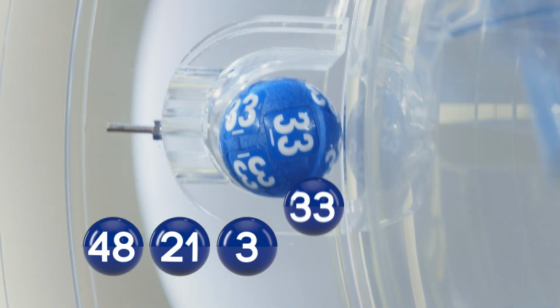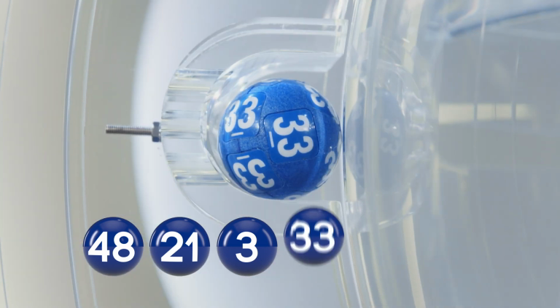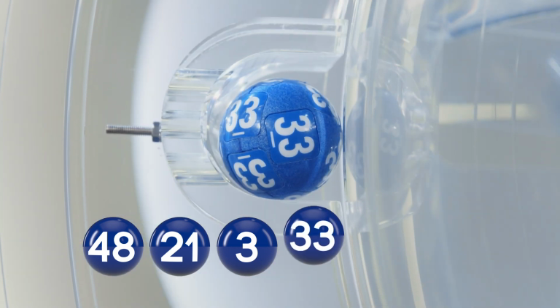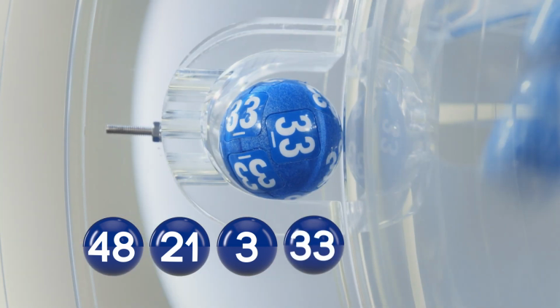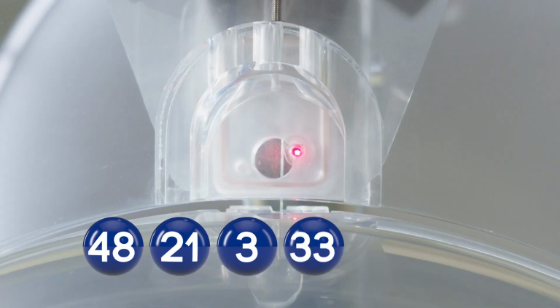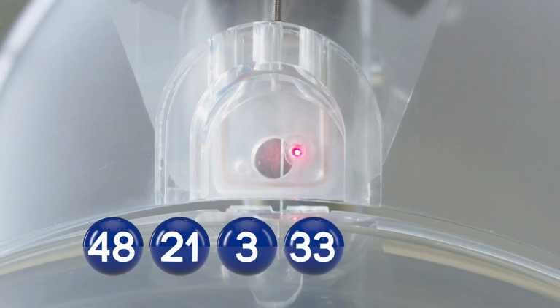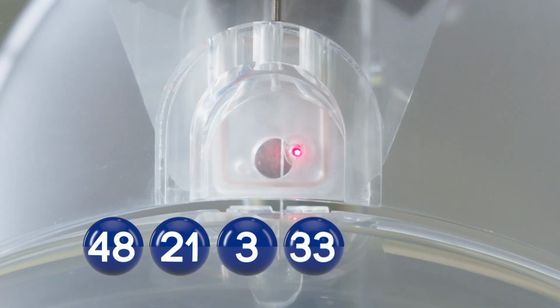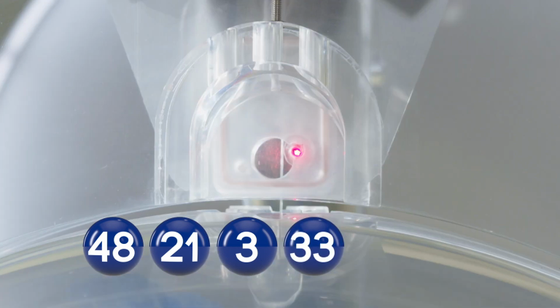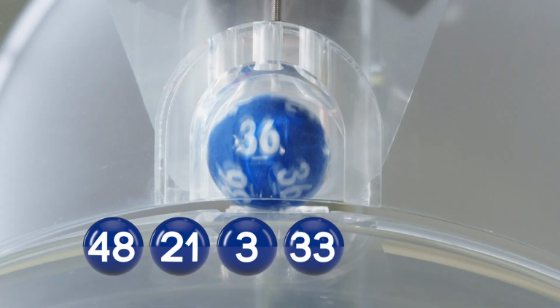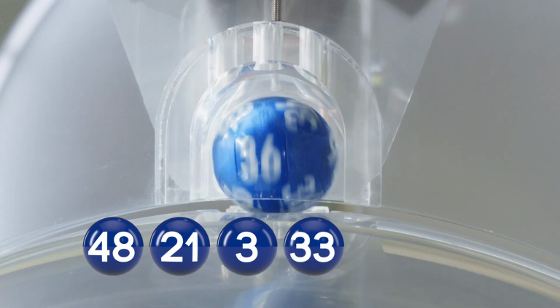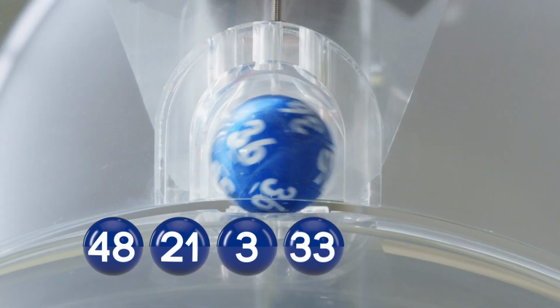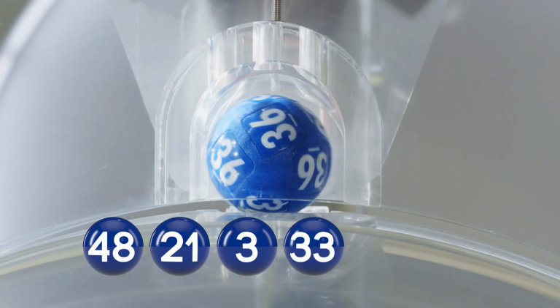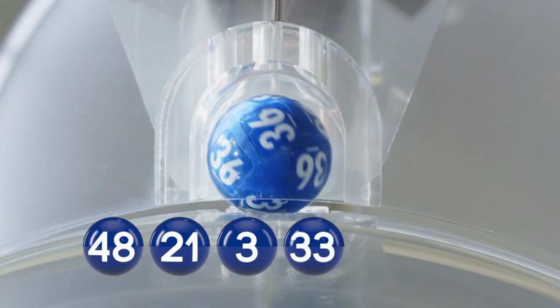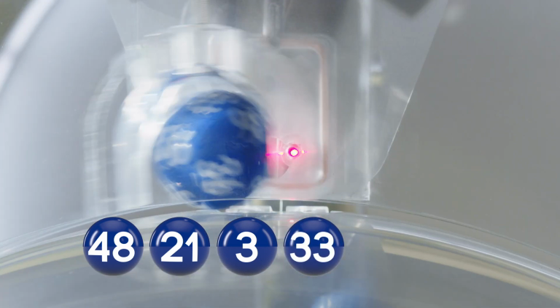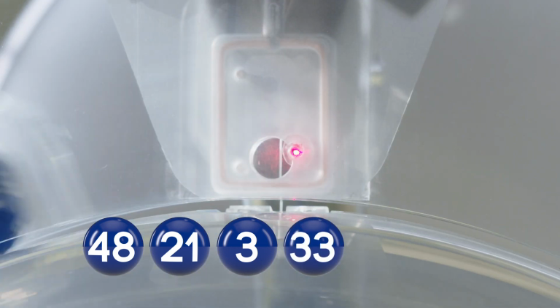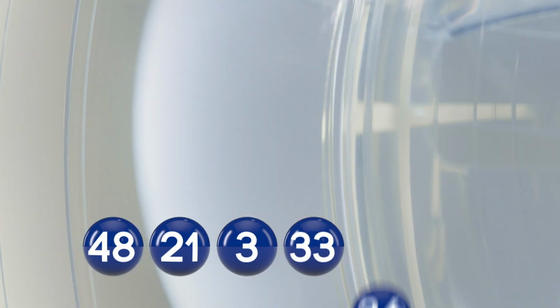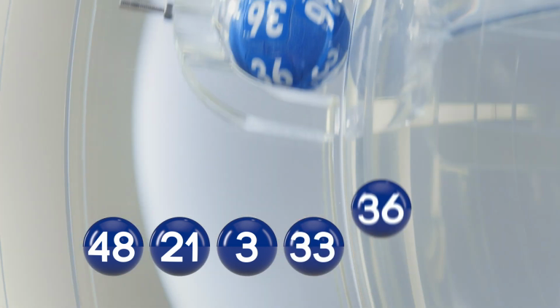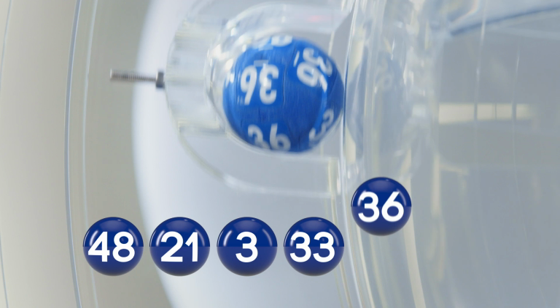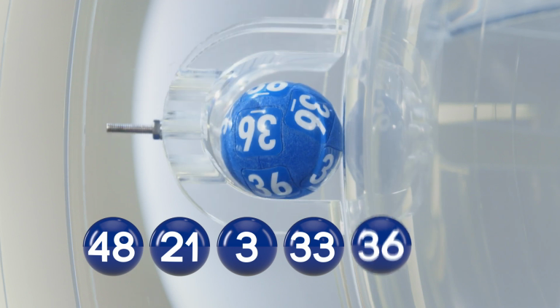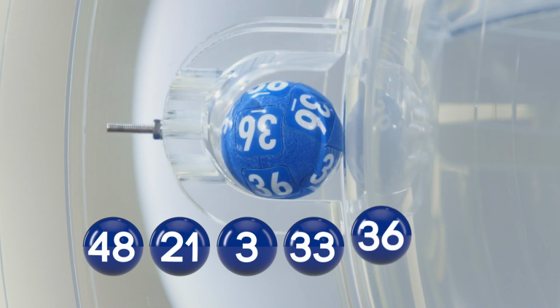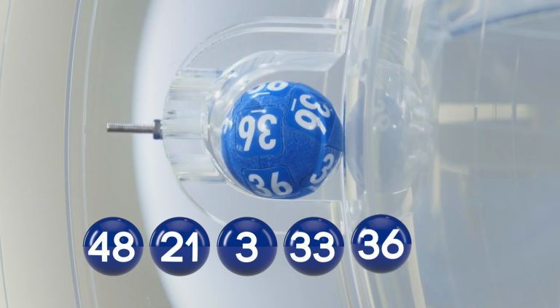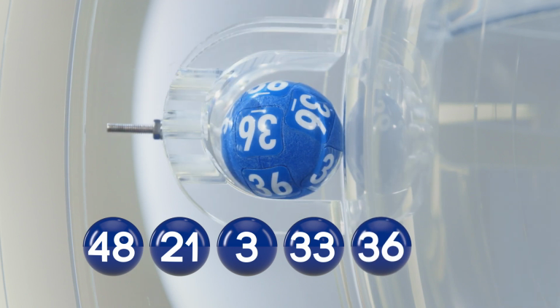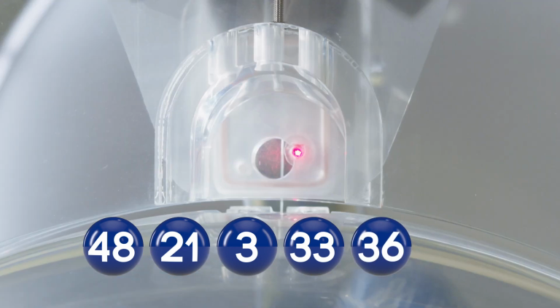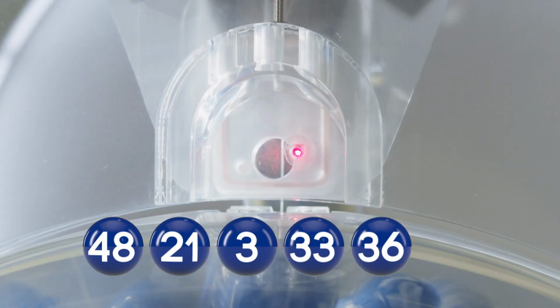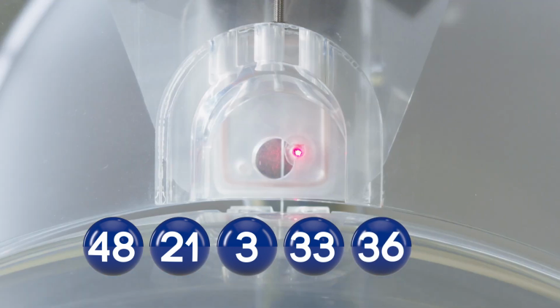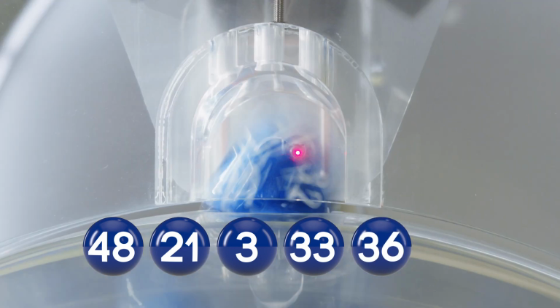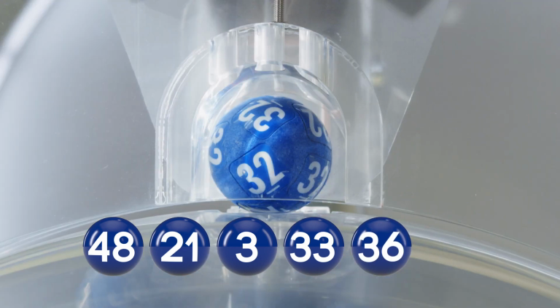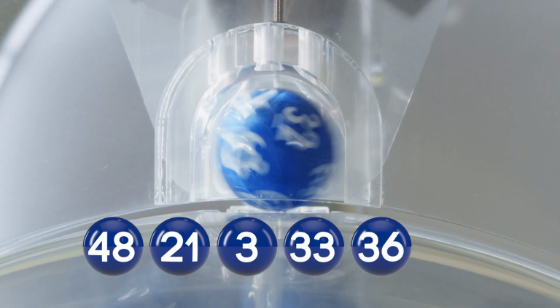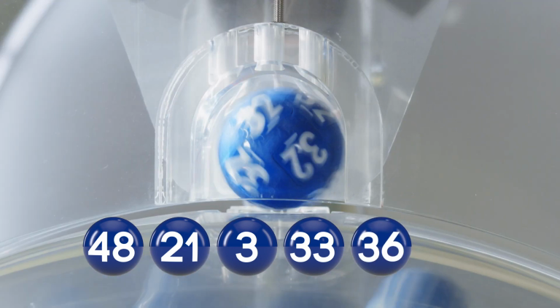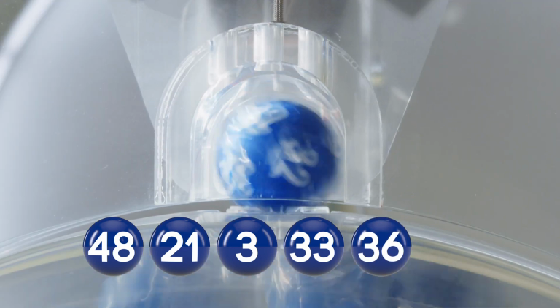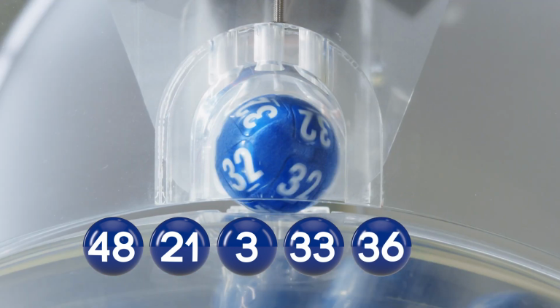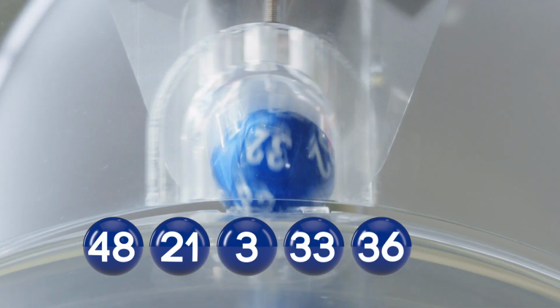Your fifth ball tonight: 36. And the bonus ball is... 32.